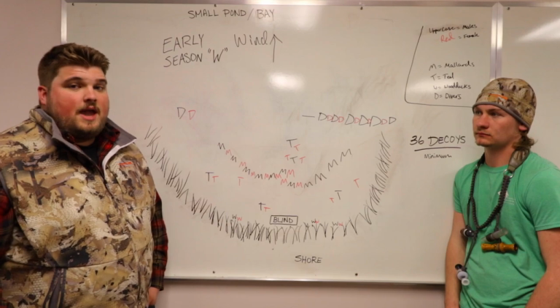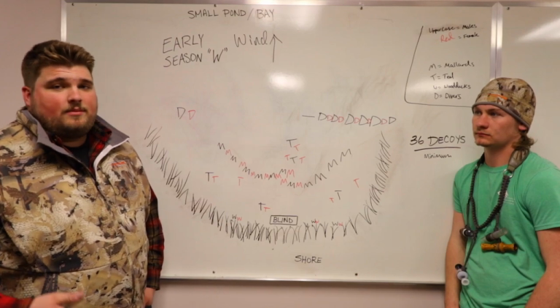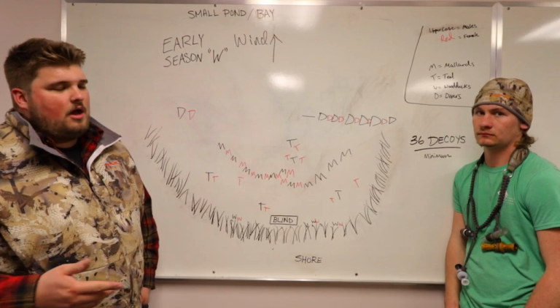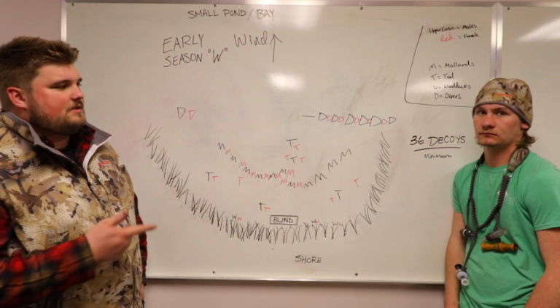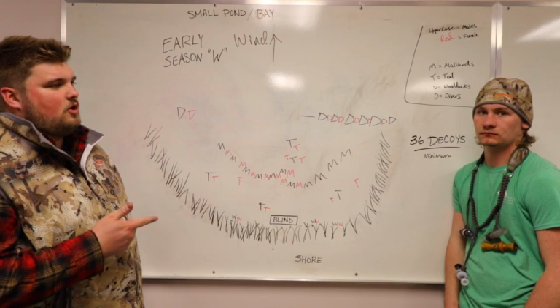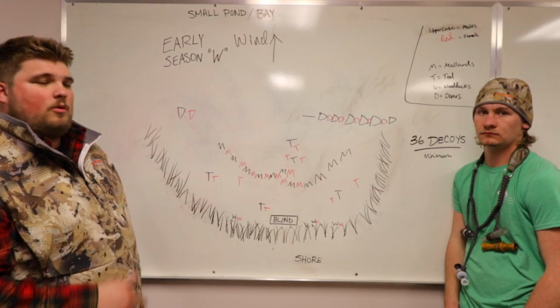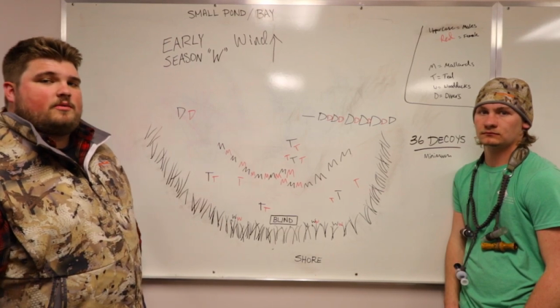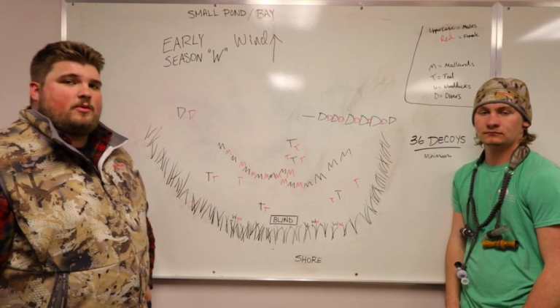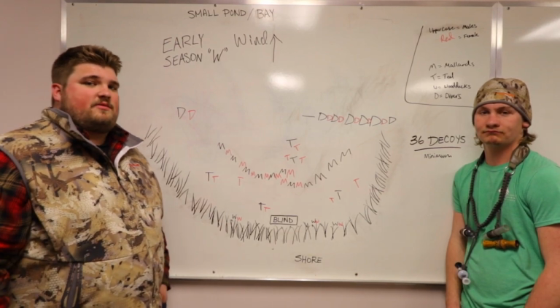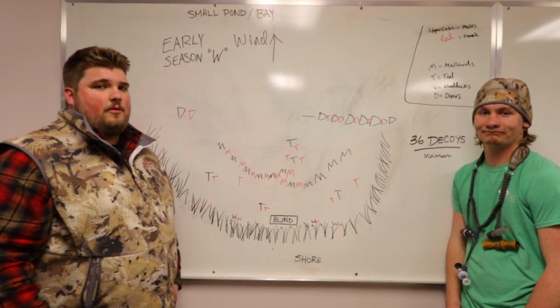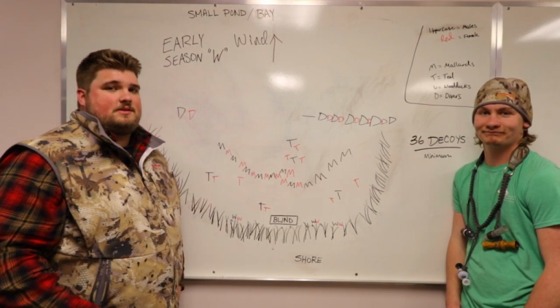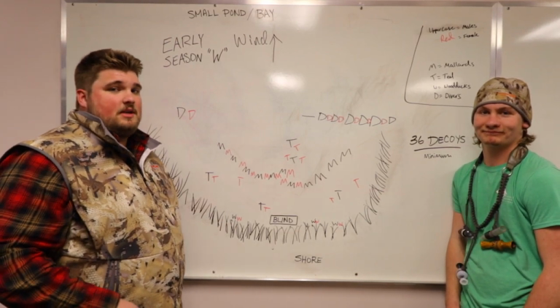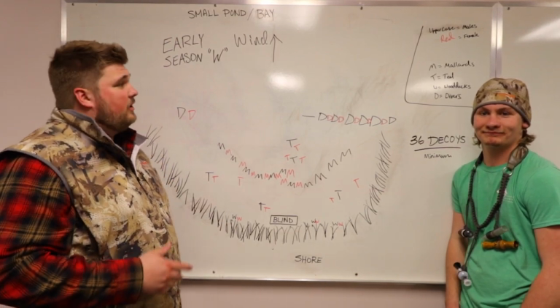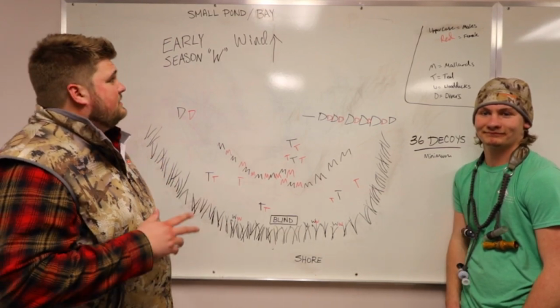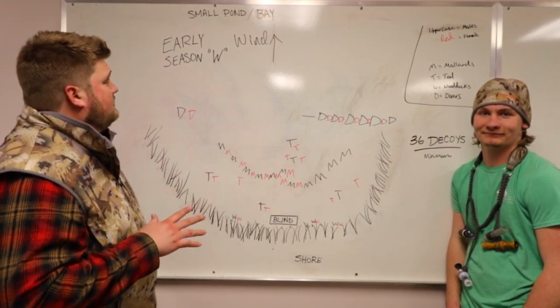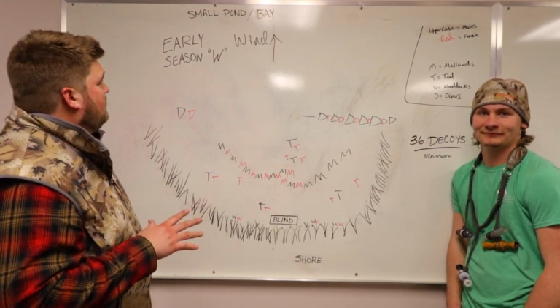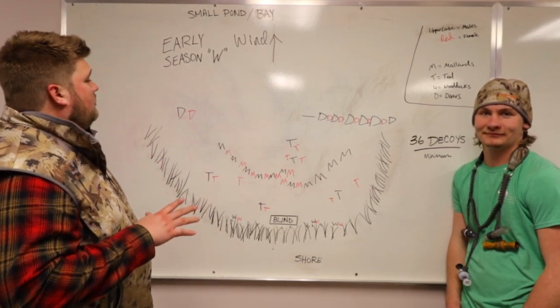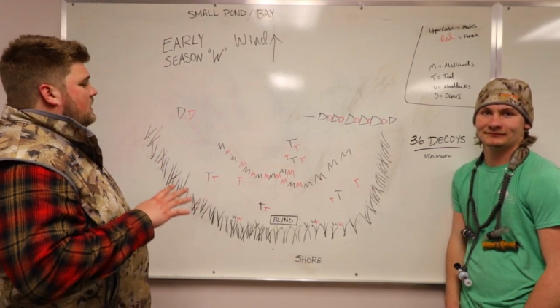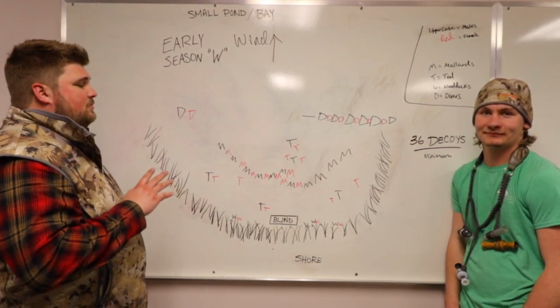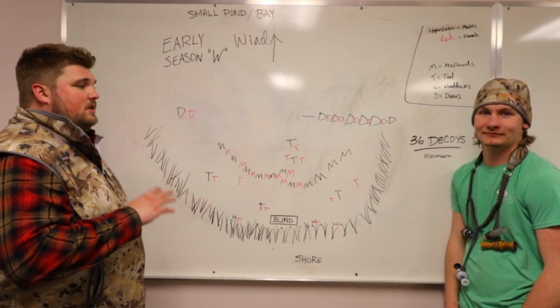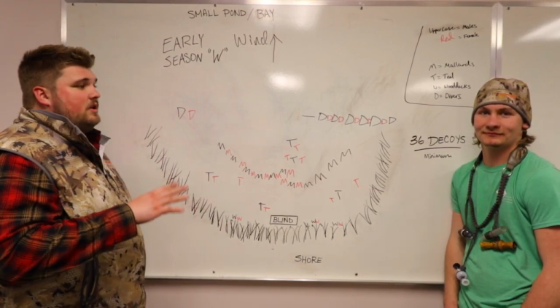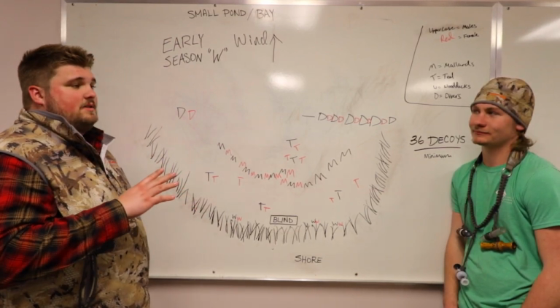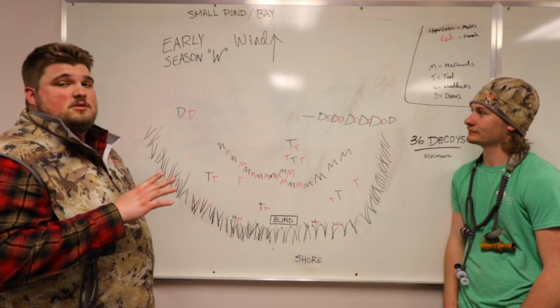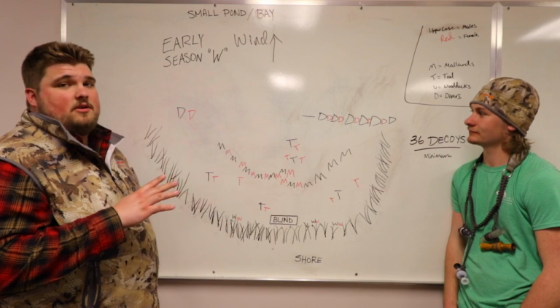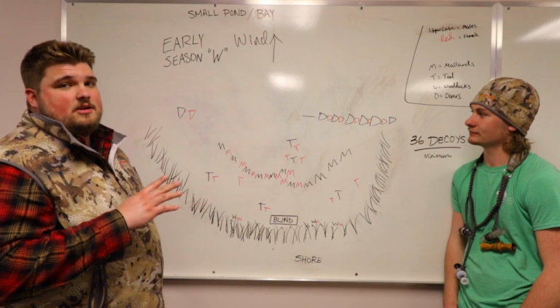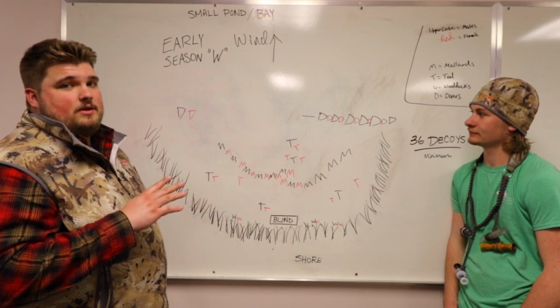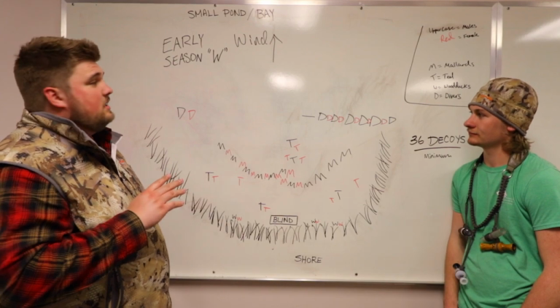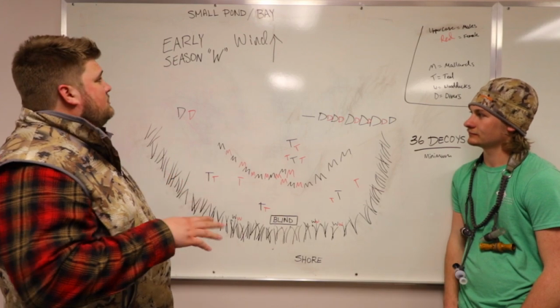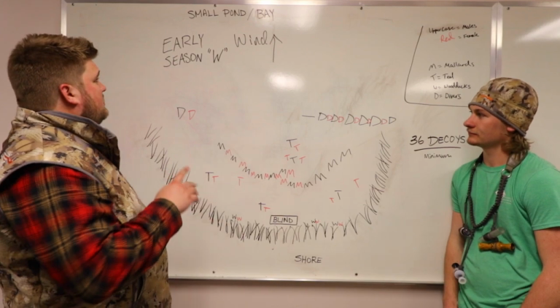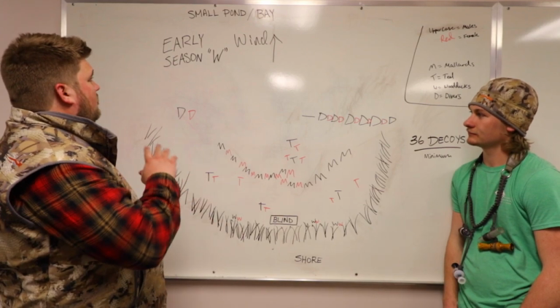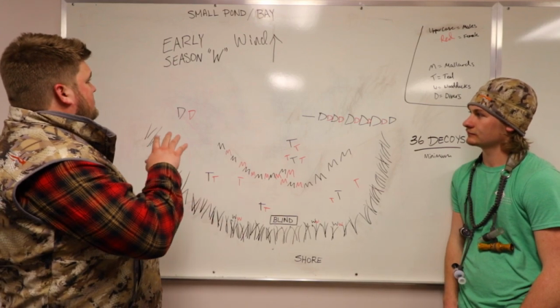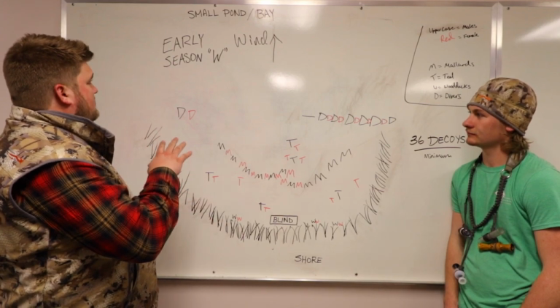Hey, I'm Cal. That's Joey. We're with Midwest Flyways. Today we're going to talk to you about a spread that we like to use for our decoys, especially in the early season.